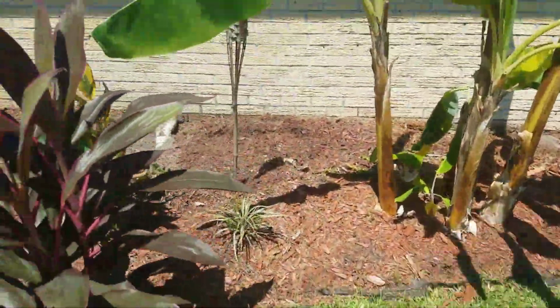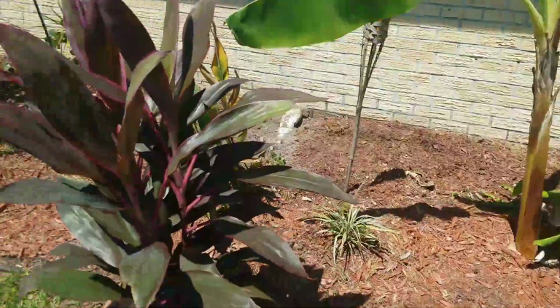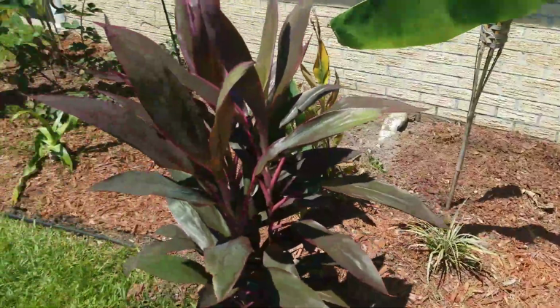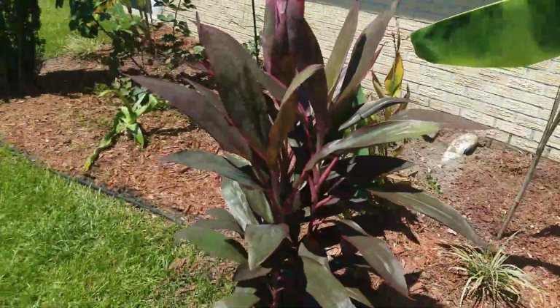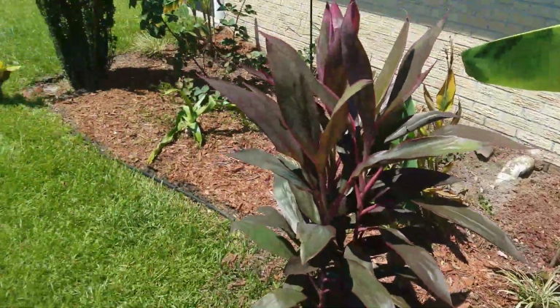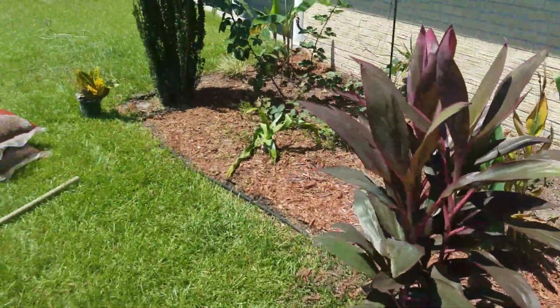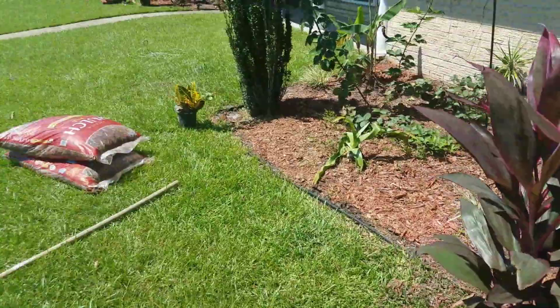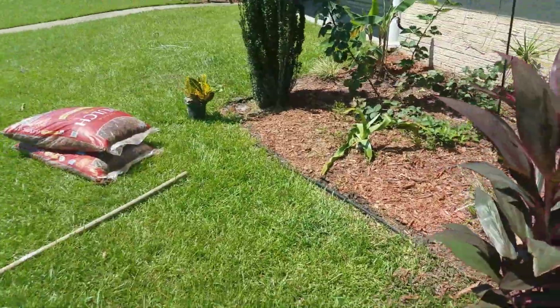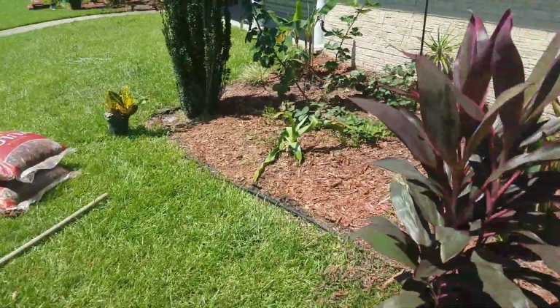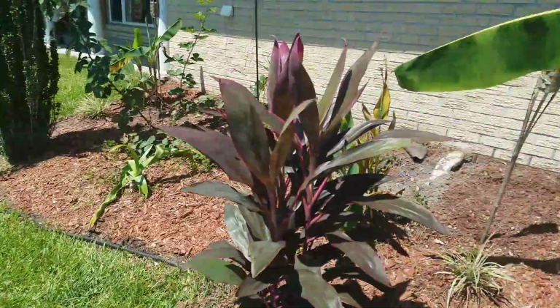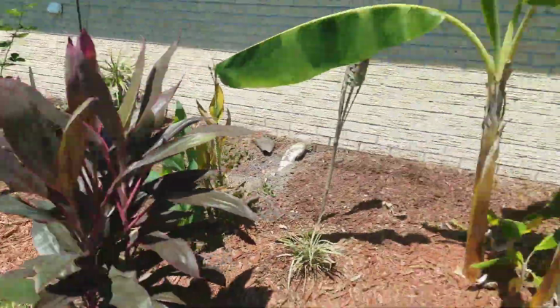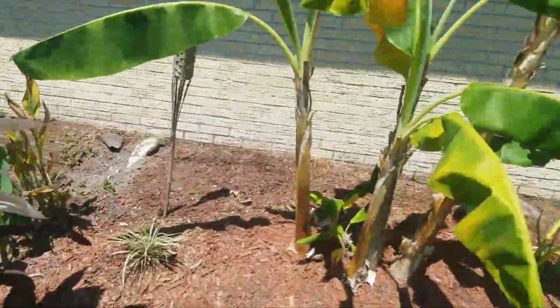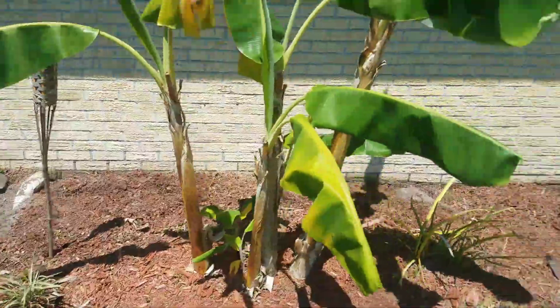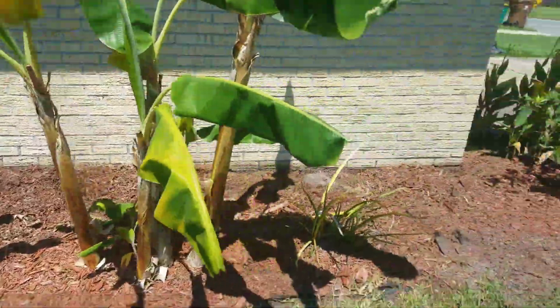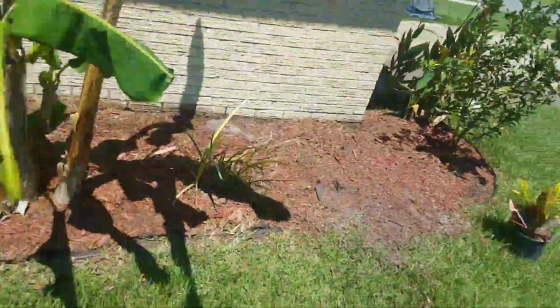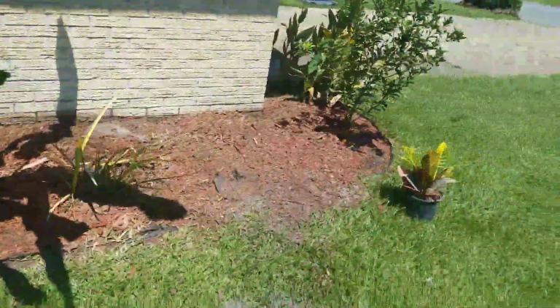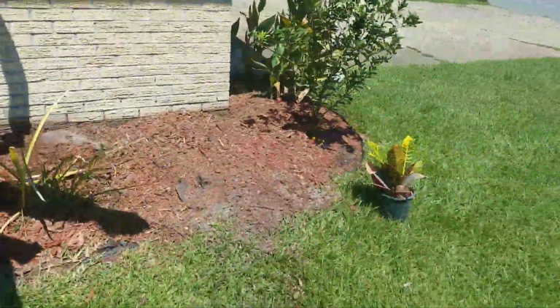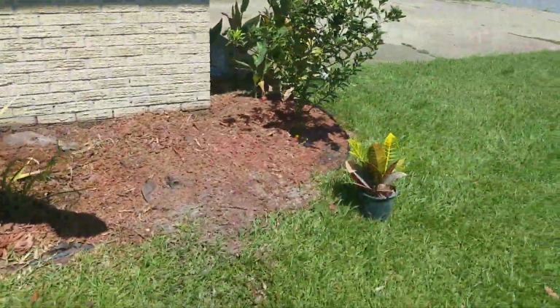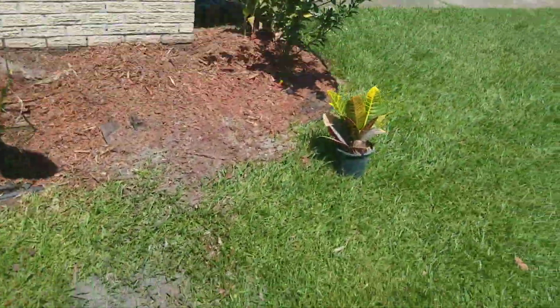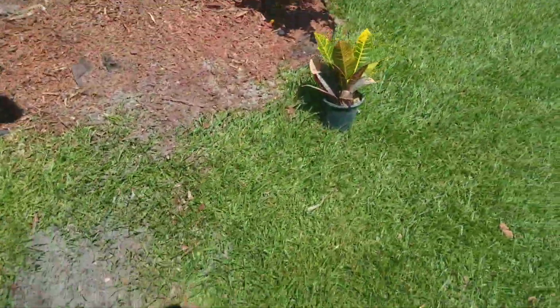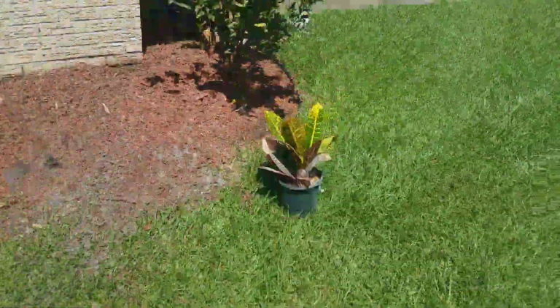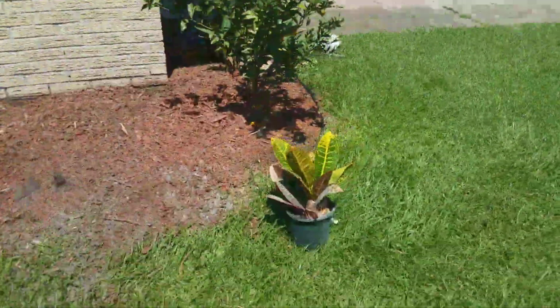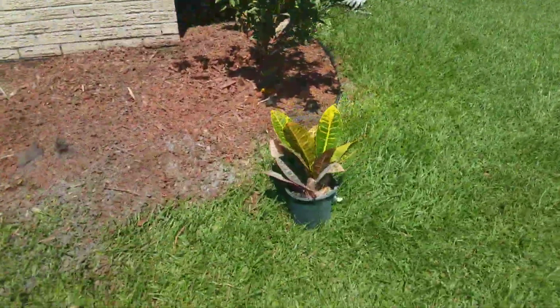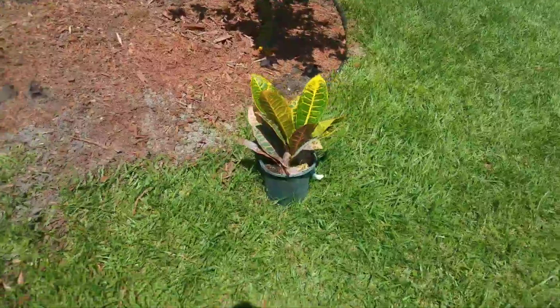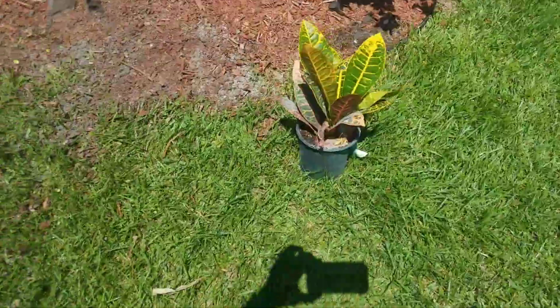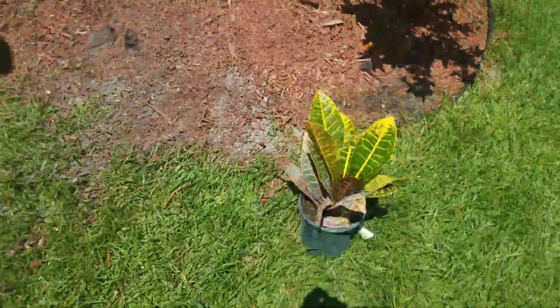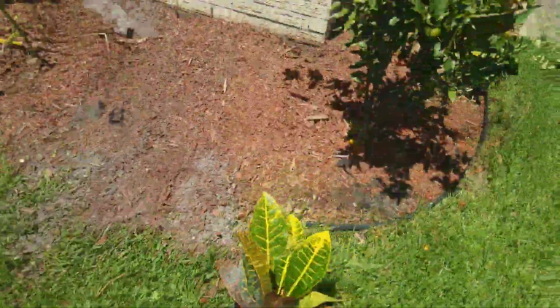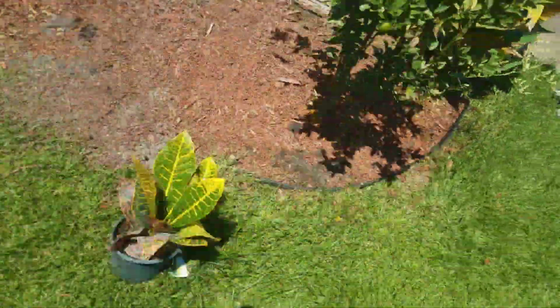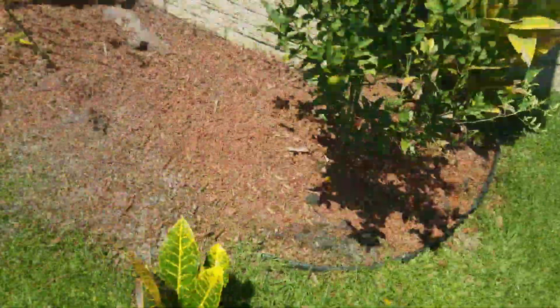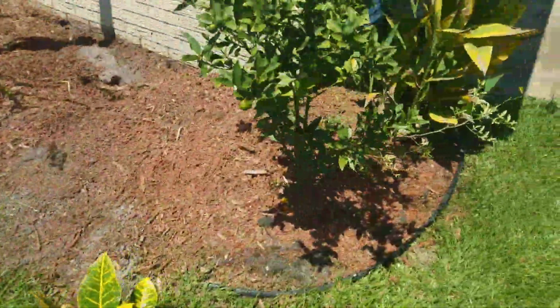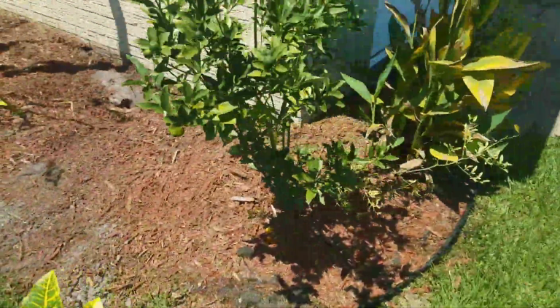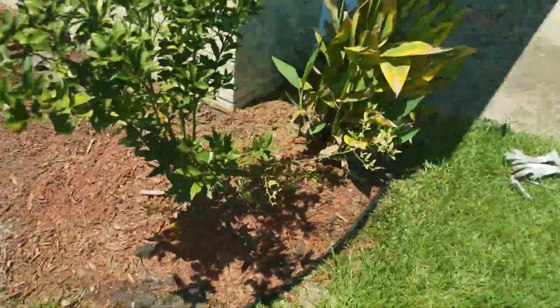Alright YouTube, I'll show y'all what it's like after these plants are in the ground.